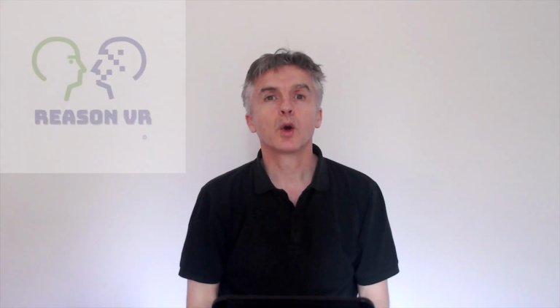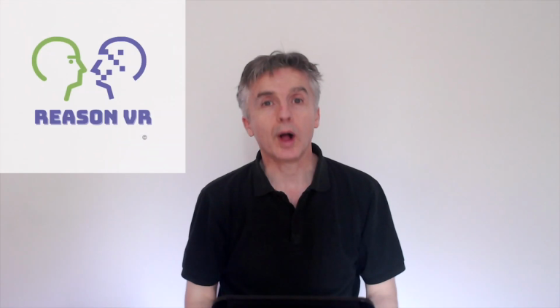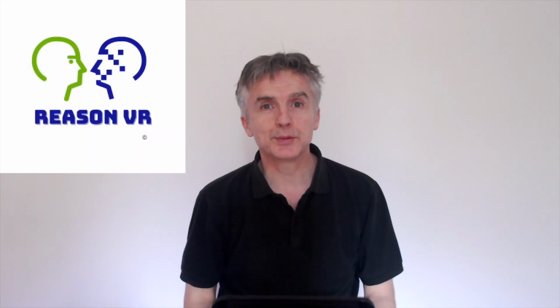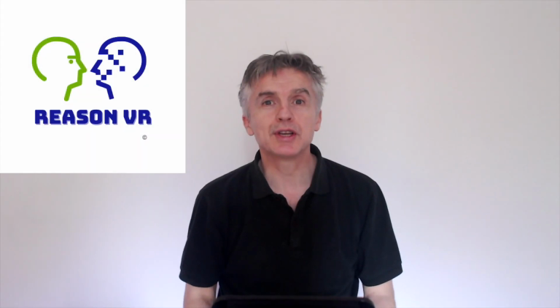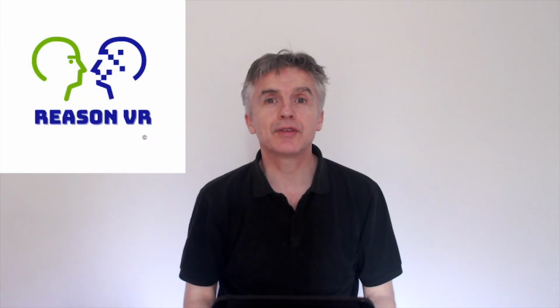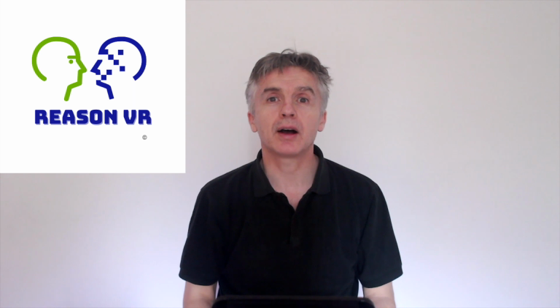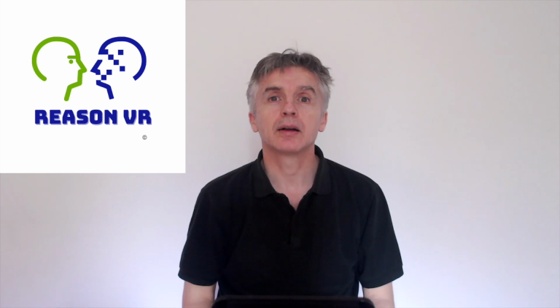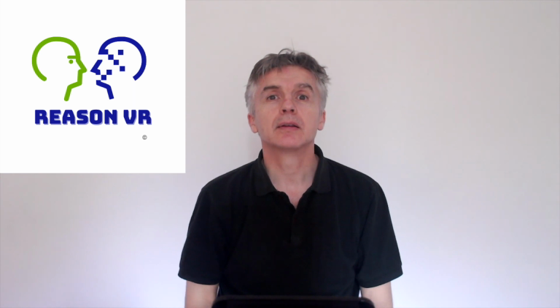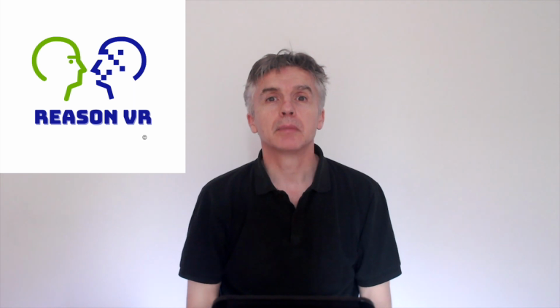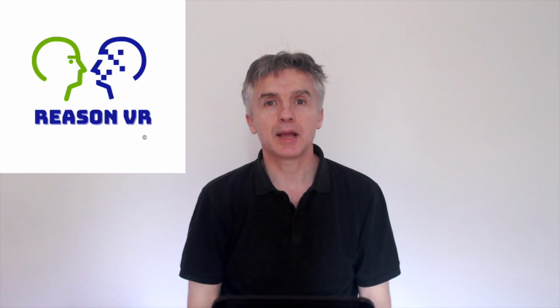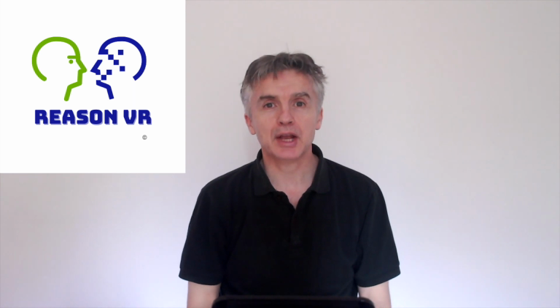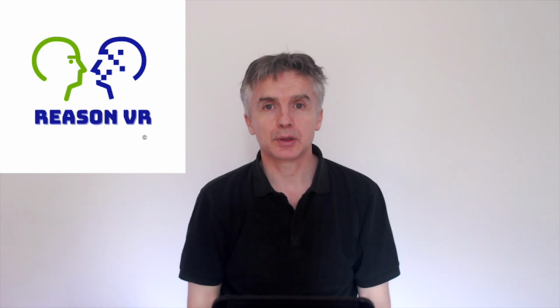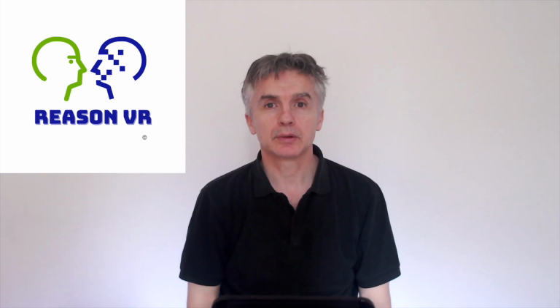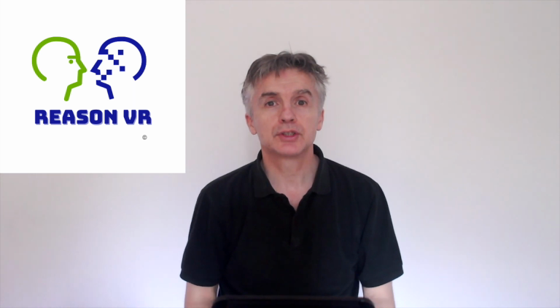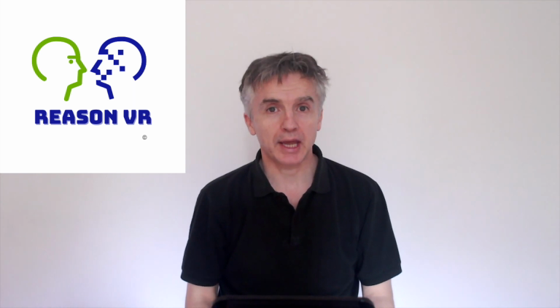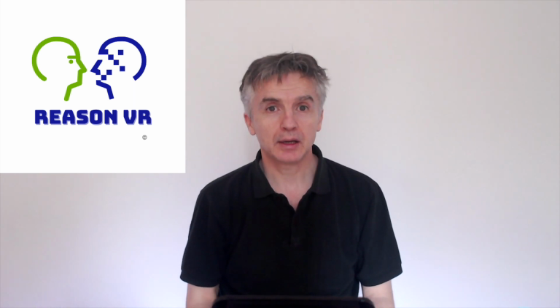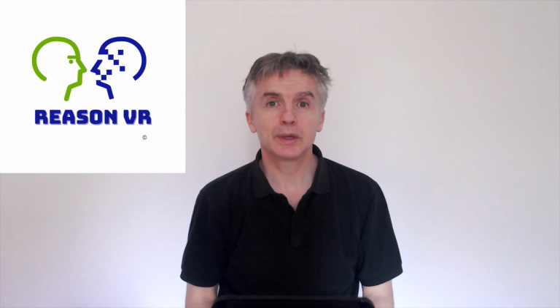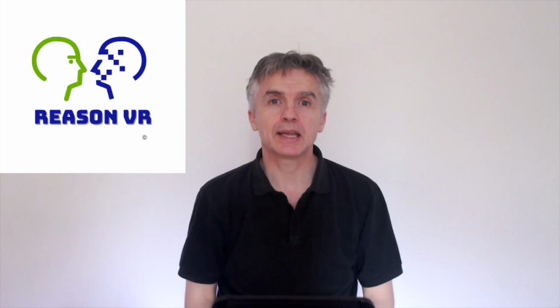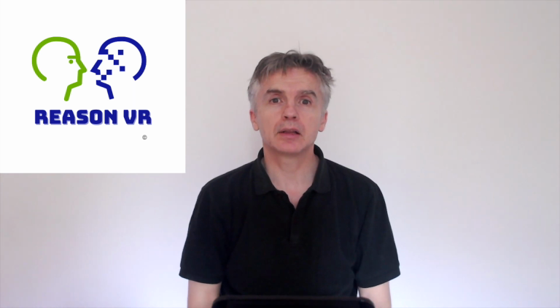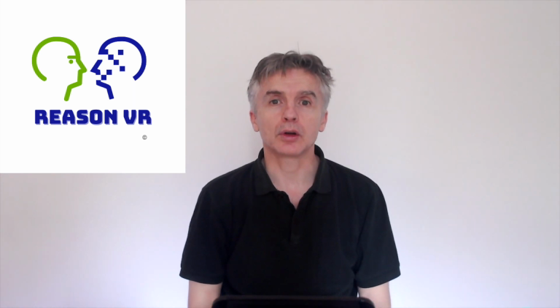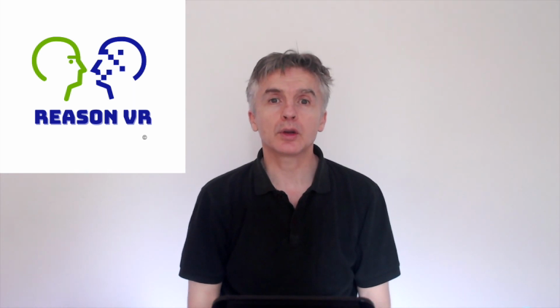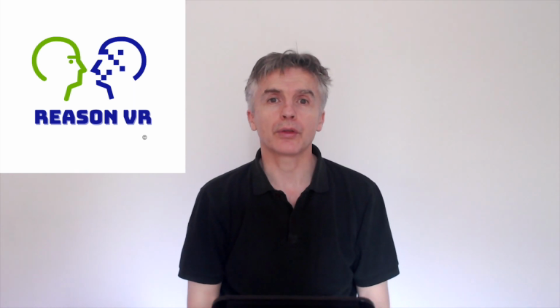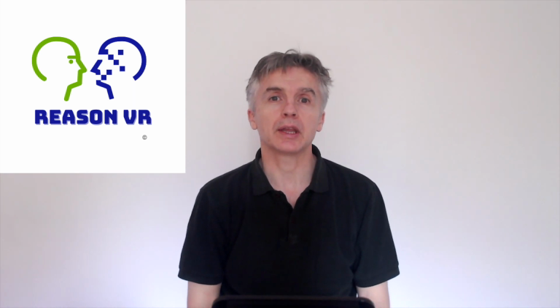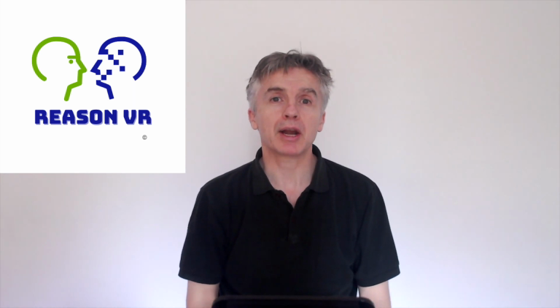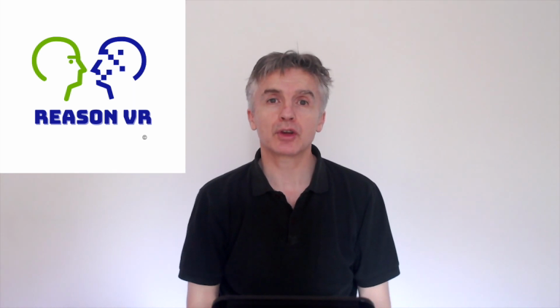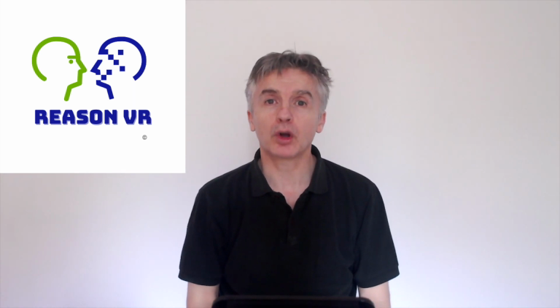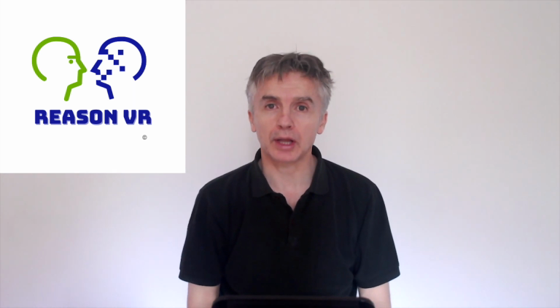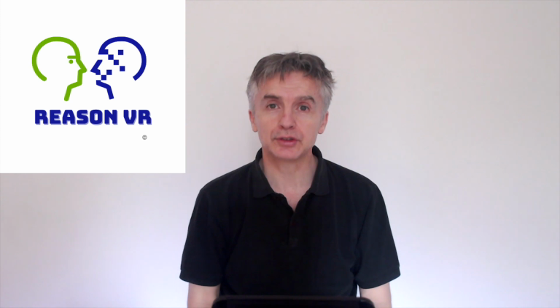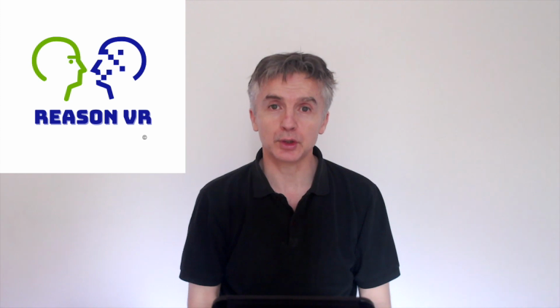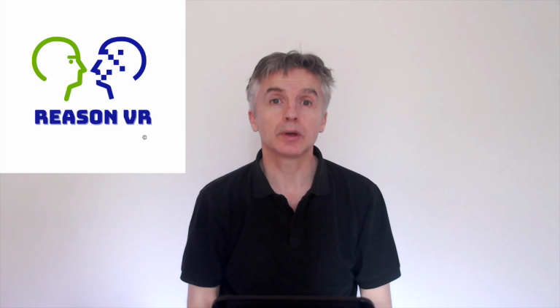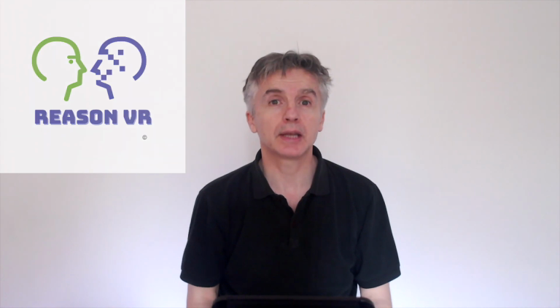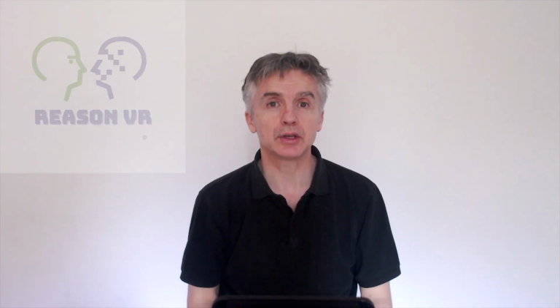Welcome to Reason VR. My name's Andrew. Today we're taking a look at what the Microsoft HoloLens 2 can do.